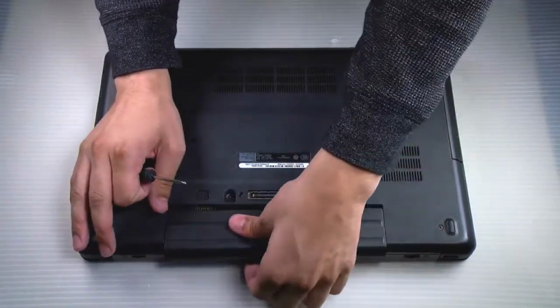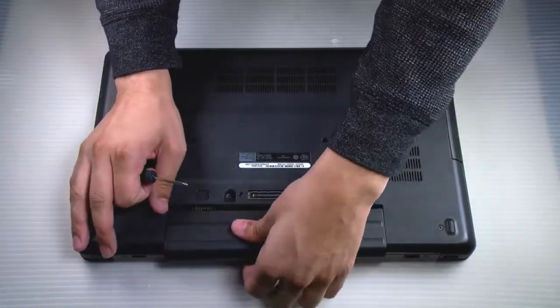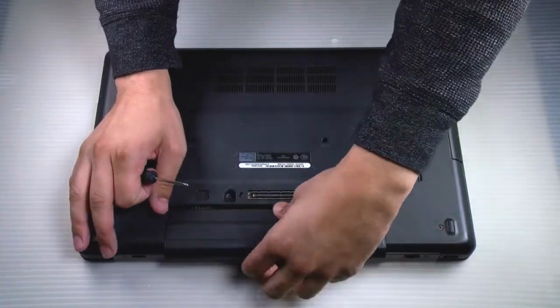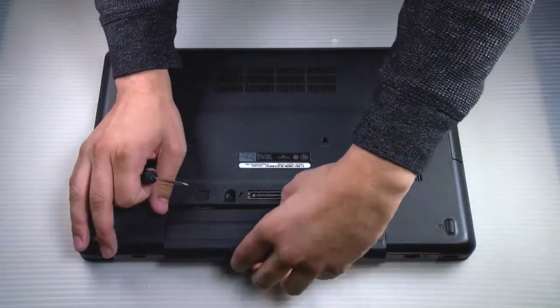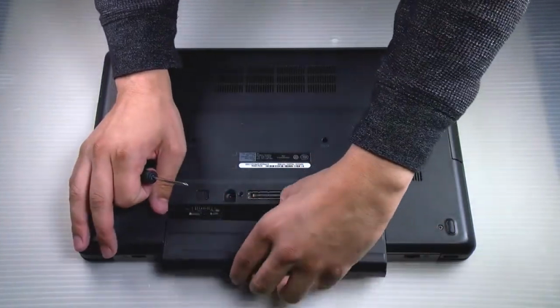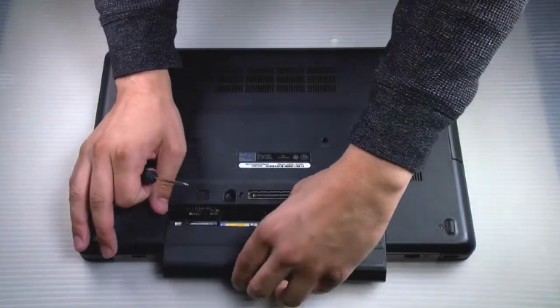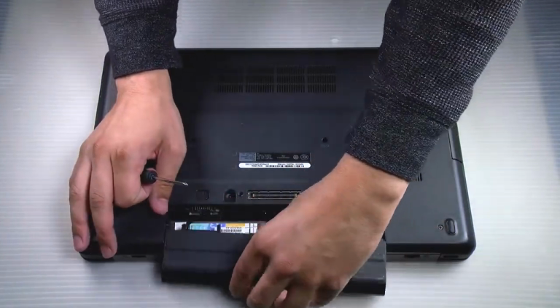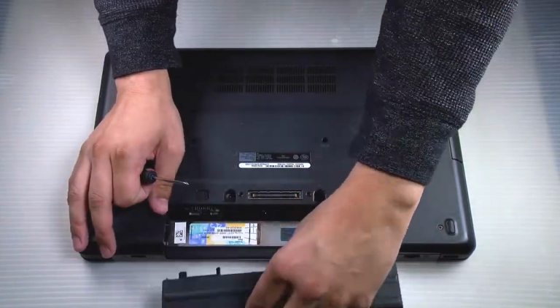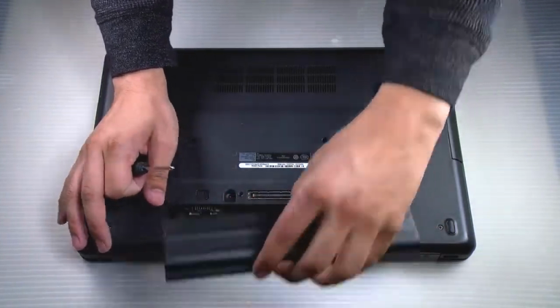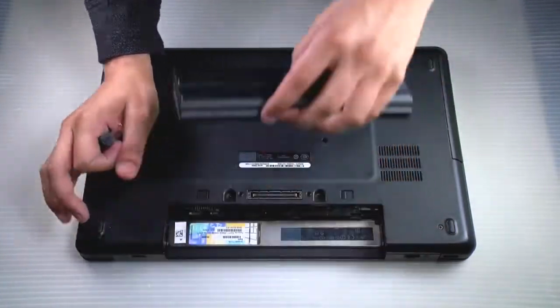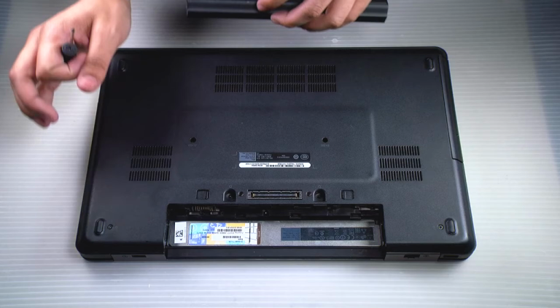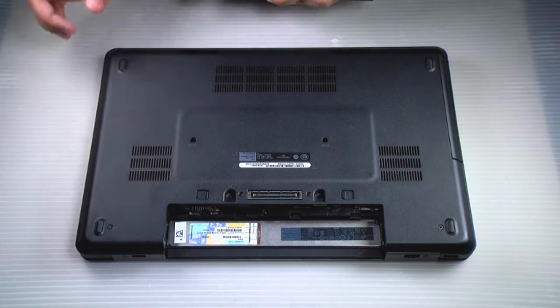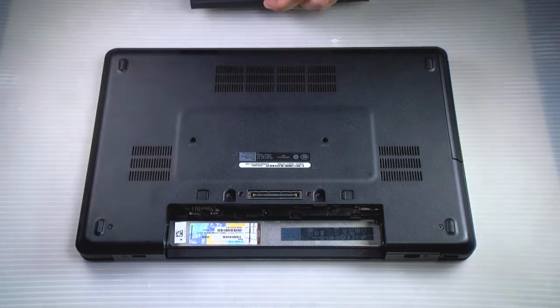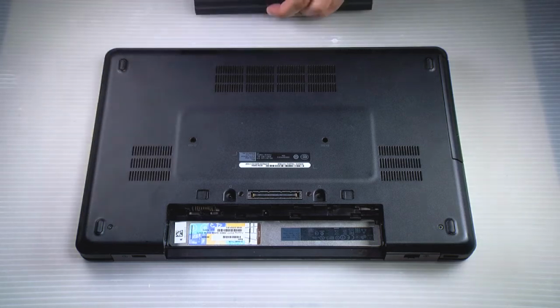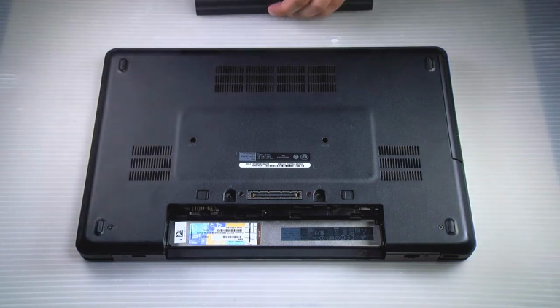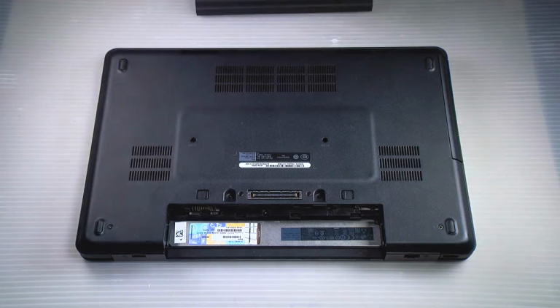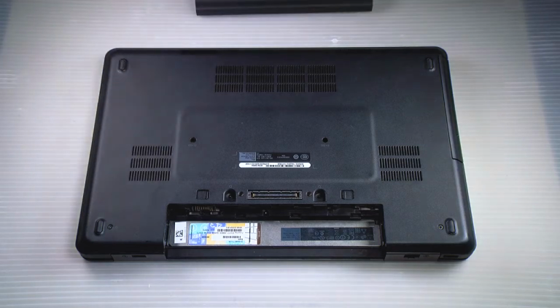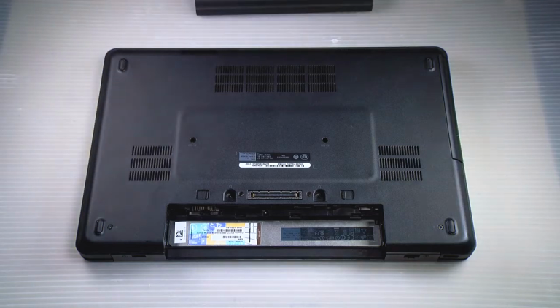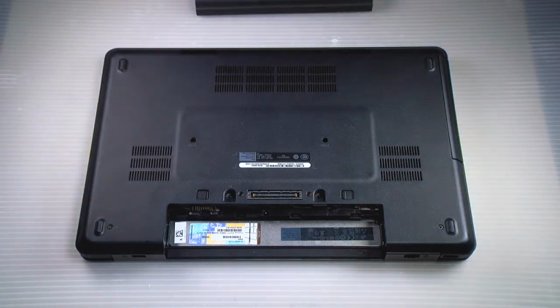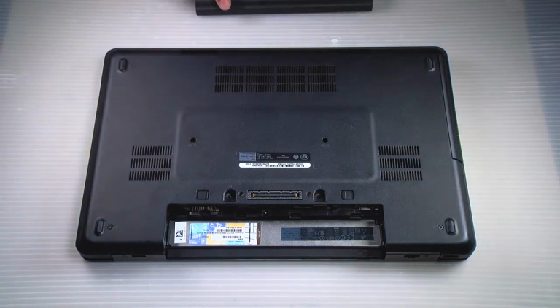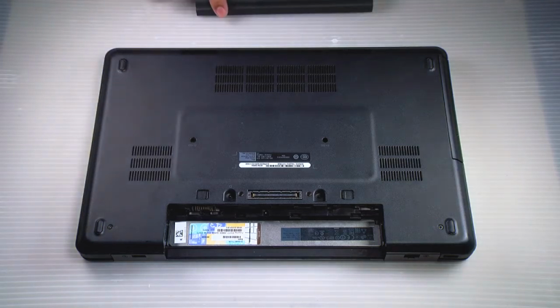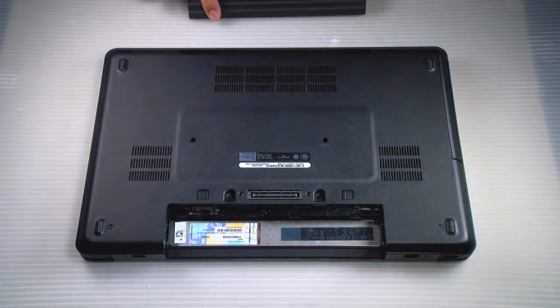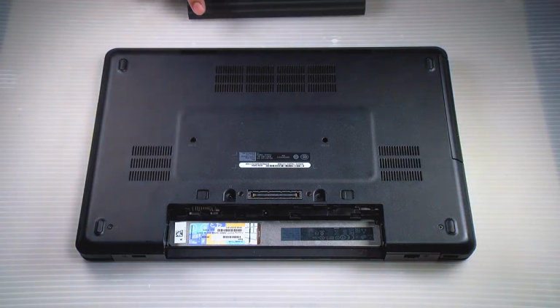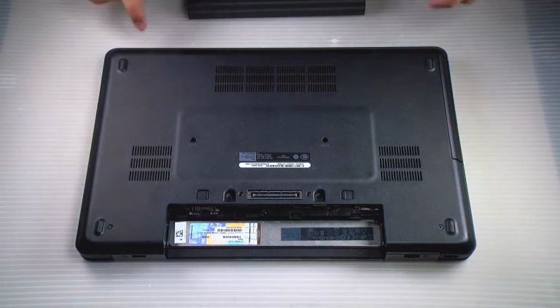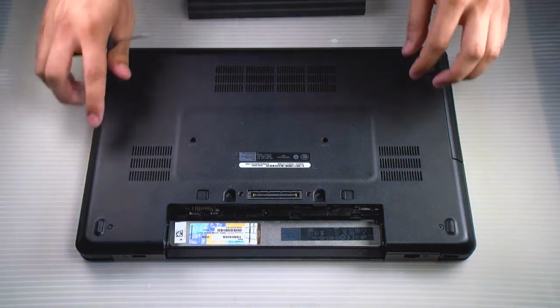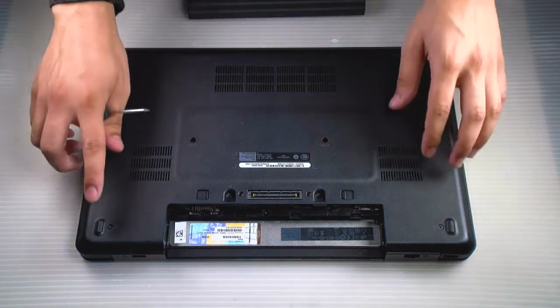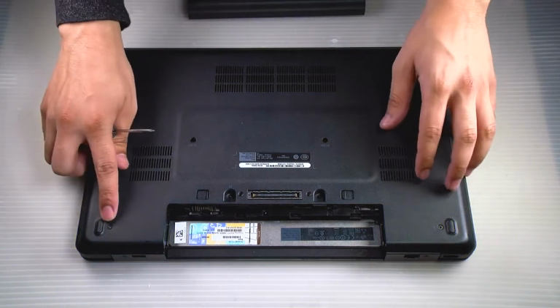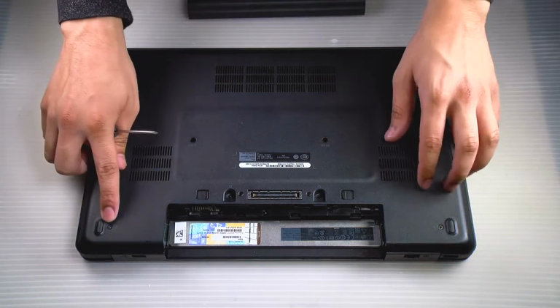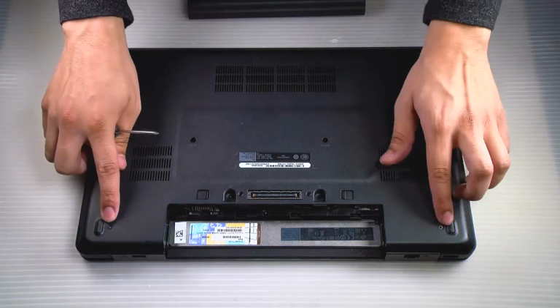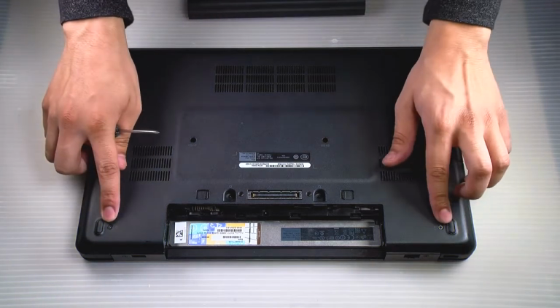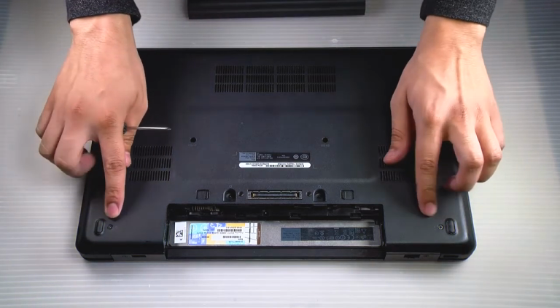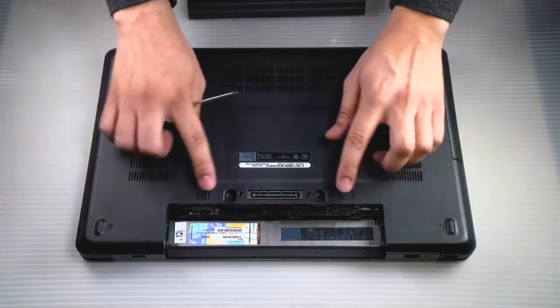Now to get to the optical drive you do need to remove the bottom plate. So with your Phillips, remove the six screws.